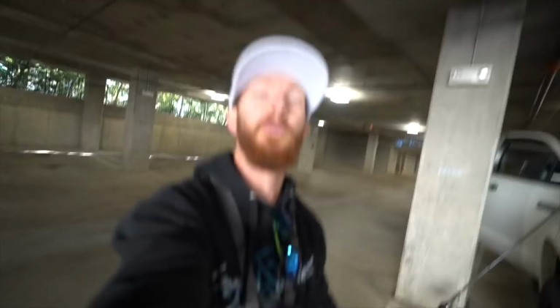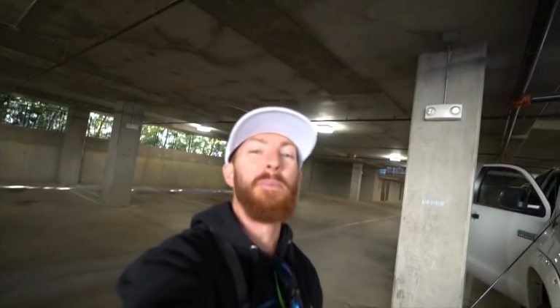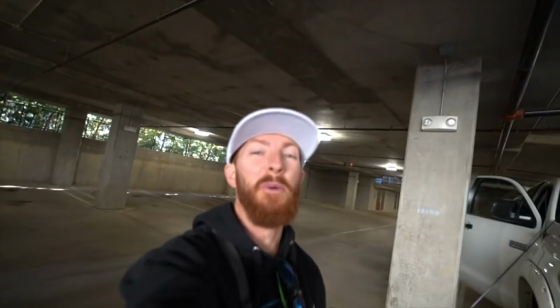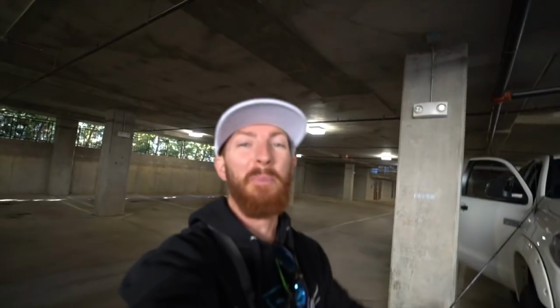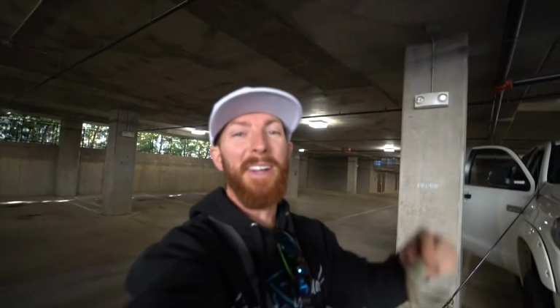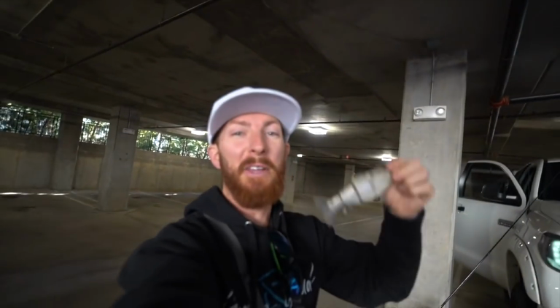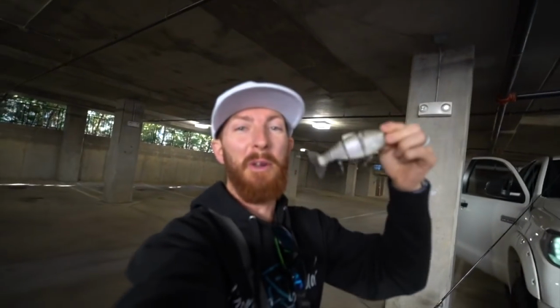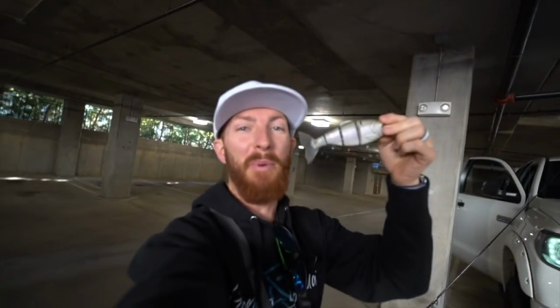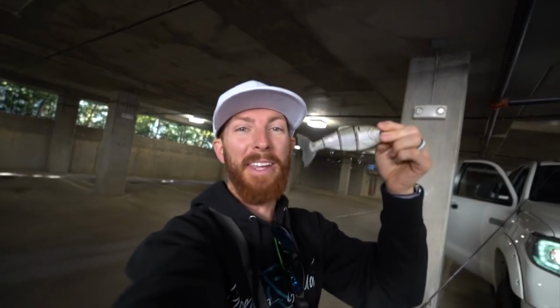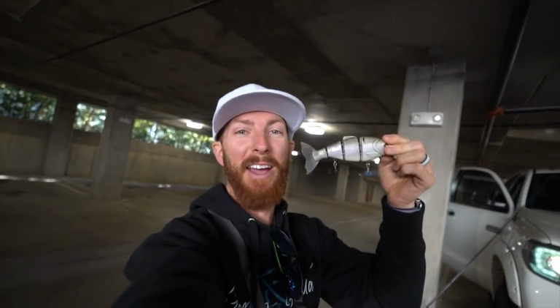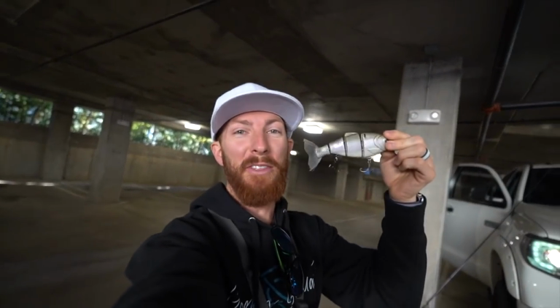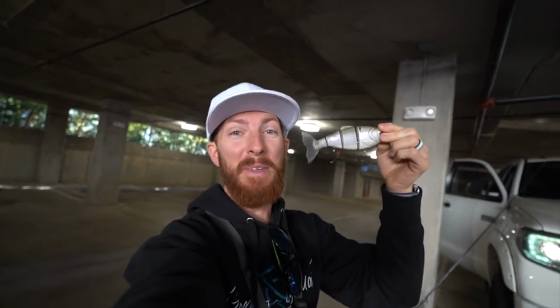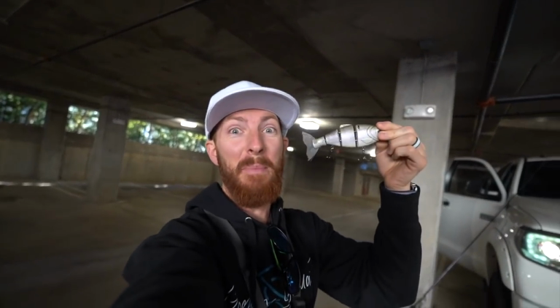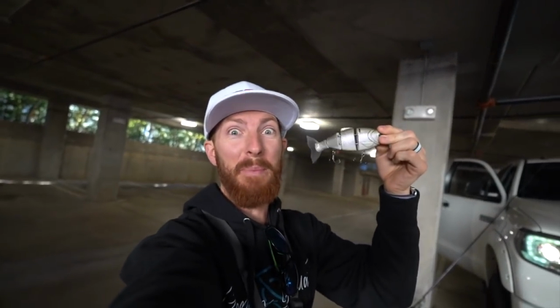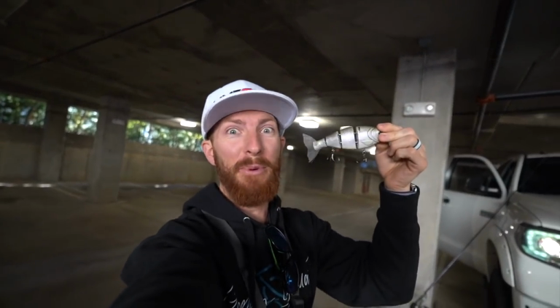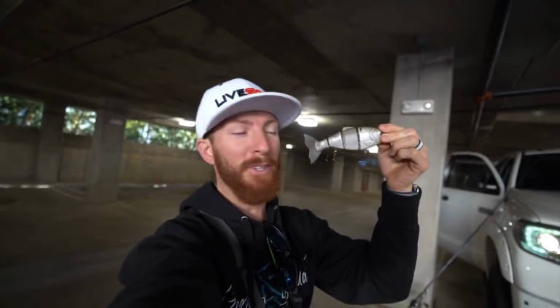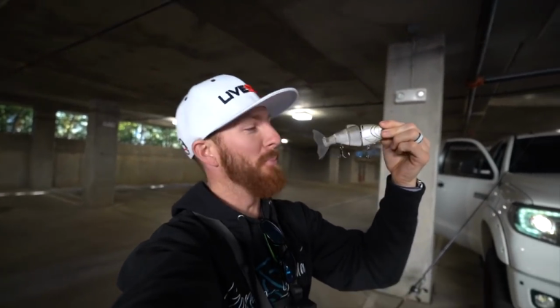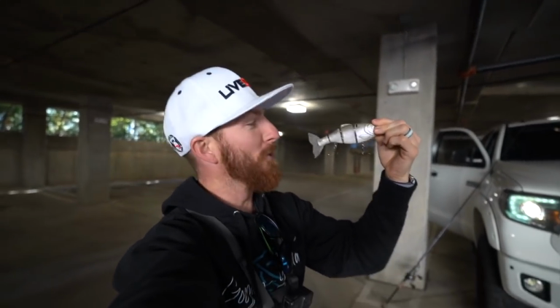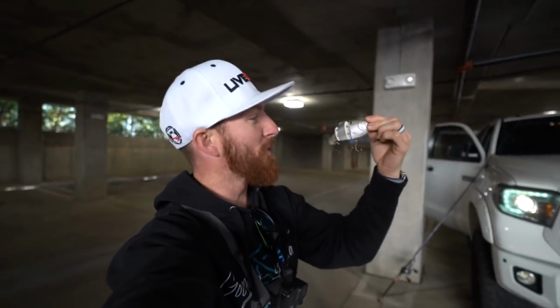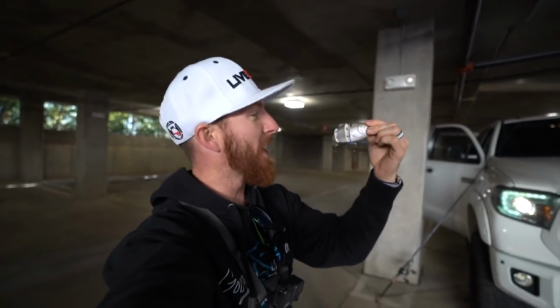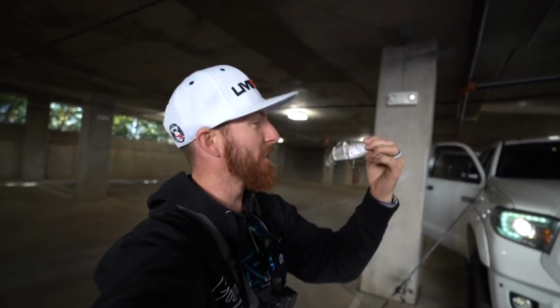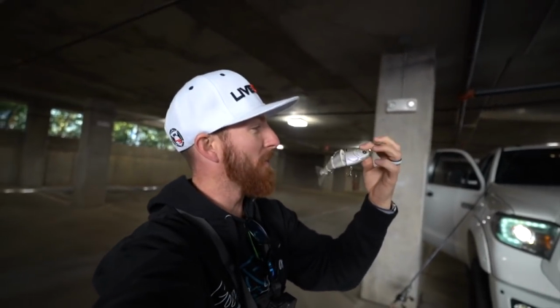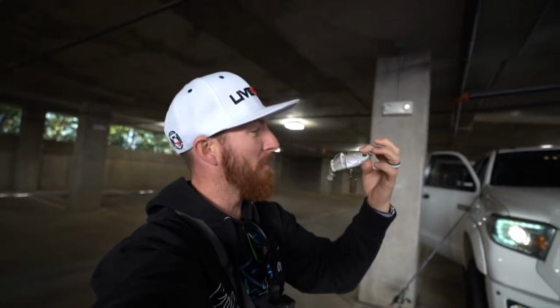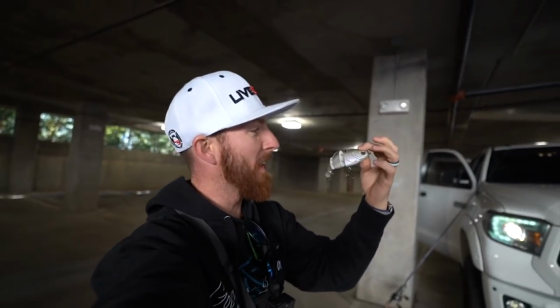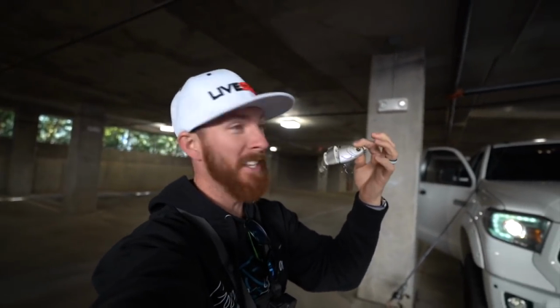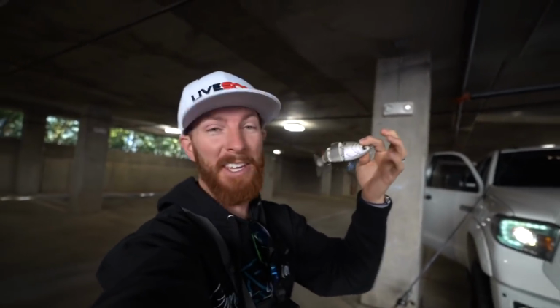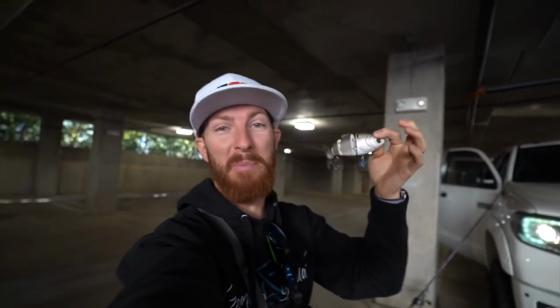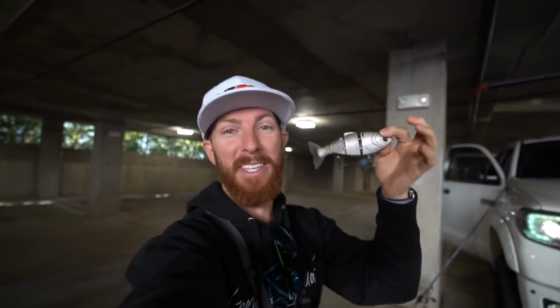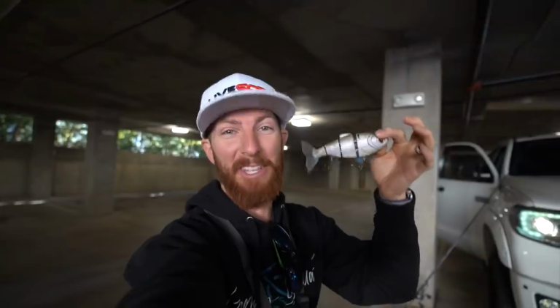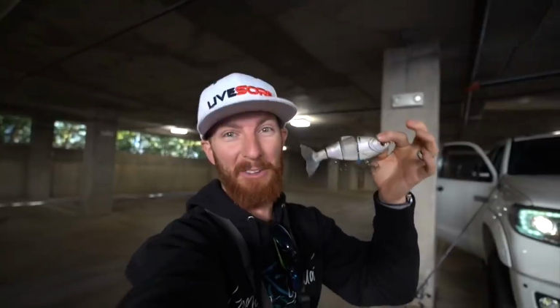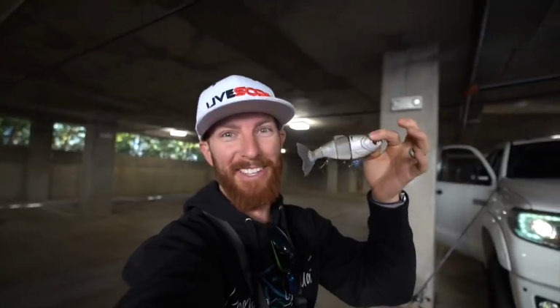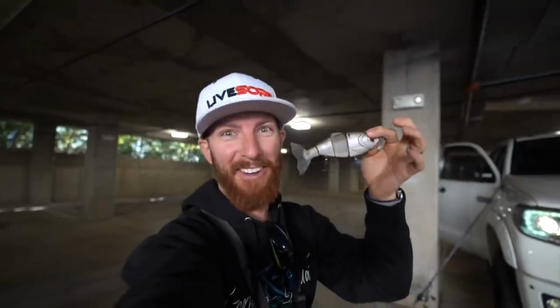What up, y'all? Welcome back. Today we are breaking out the Mike Vucca's Bull Shad swimbait. It is going to be killer. Let's go.